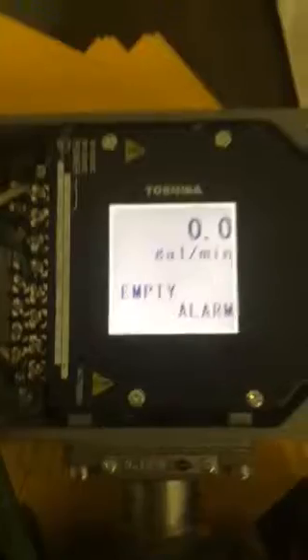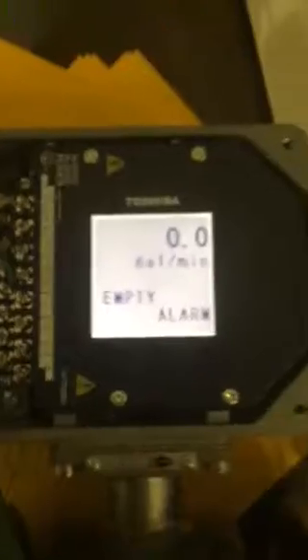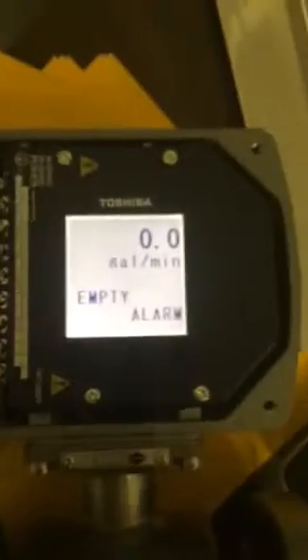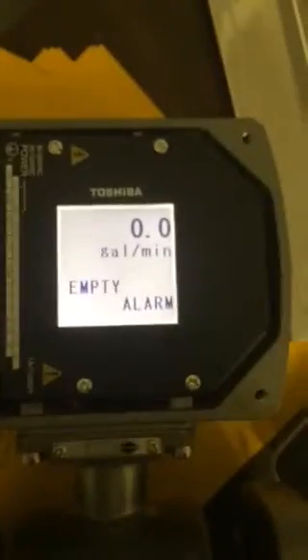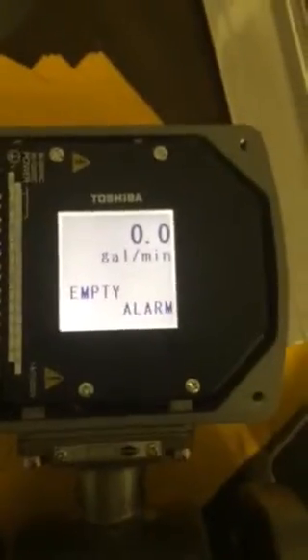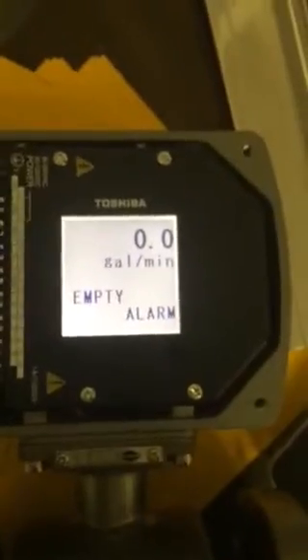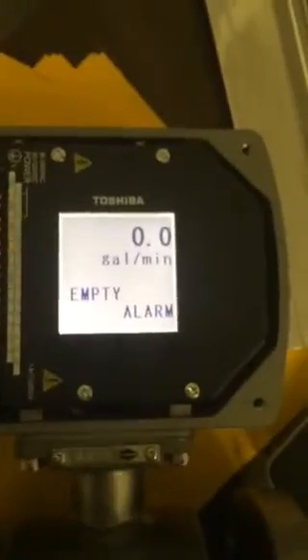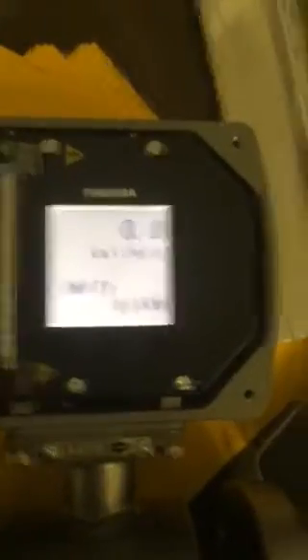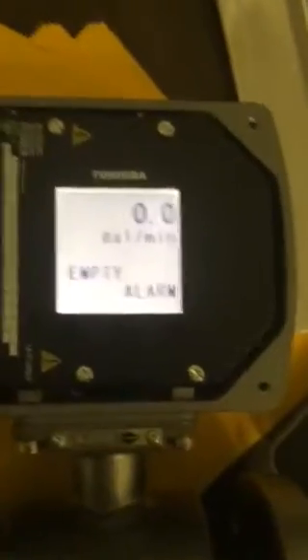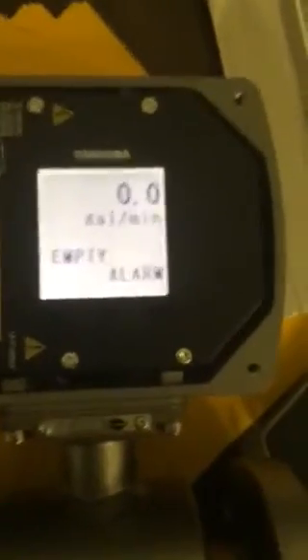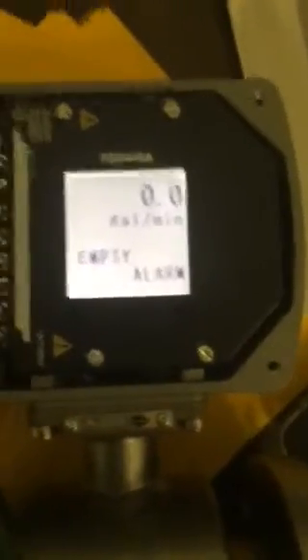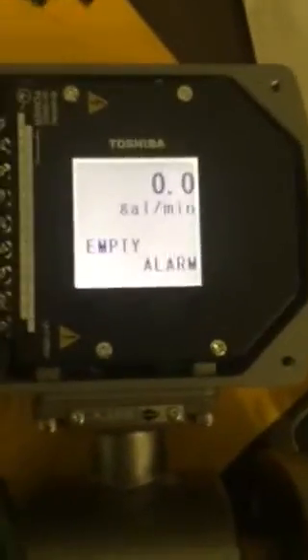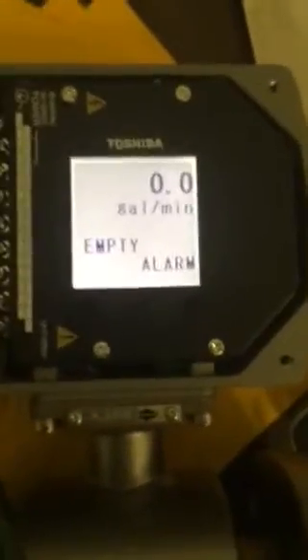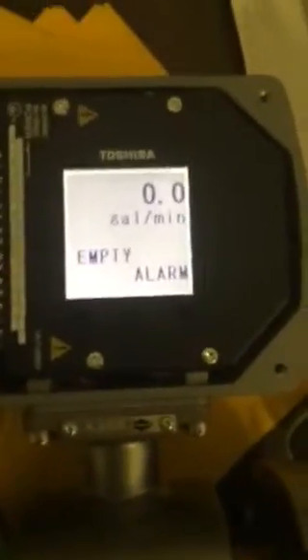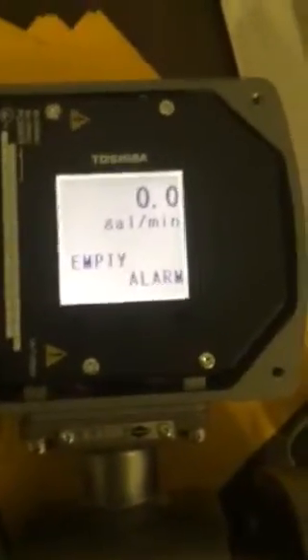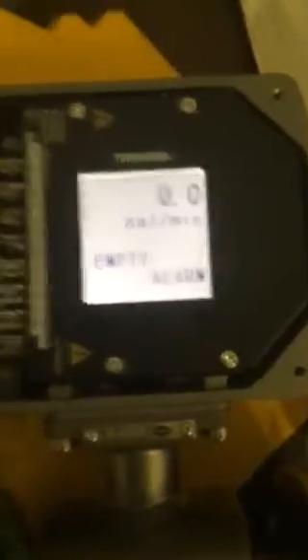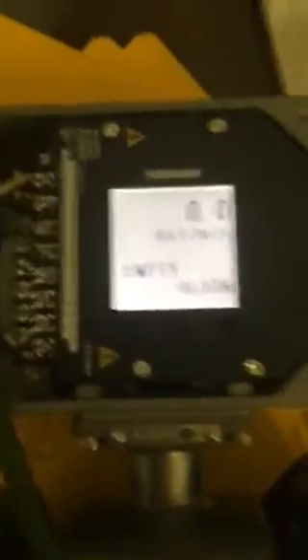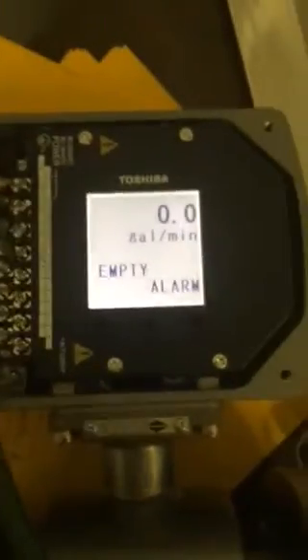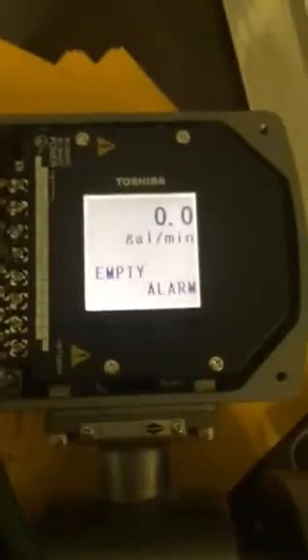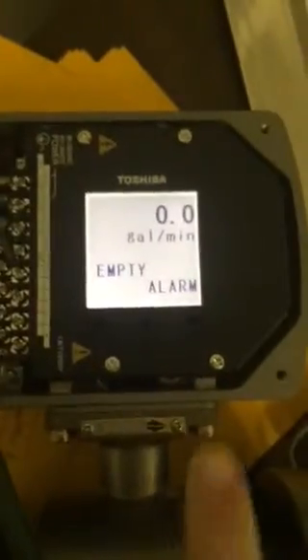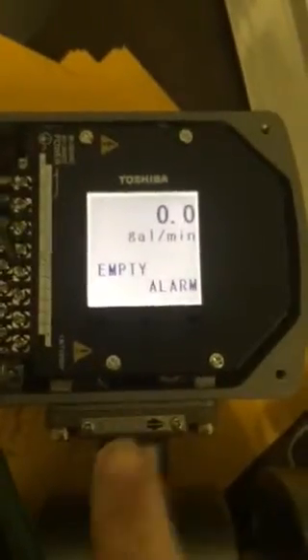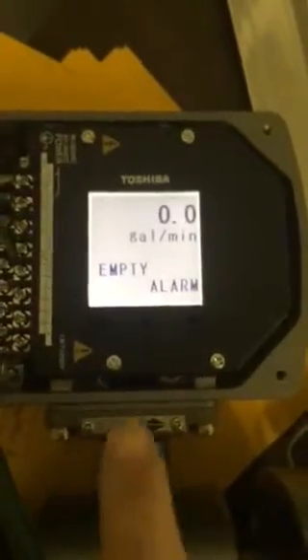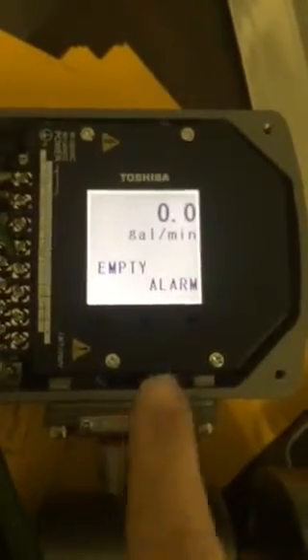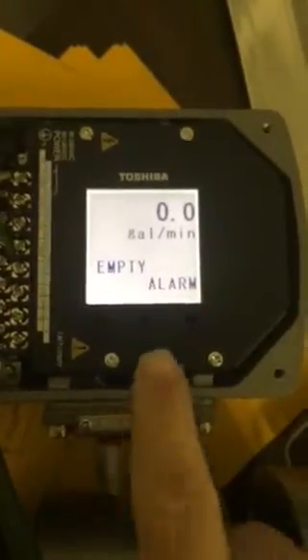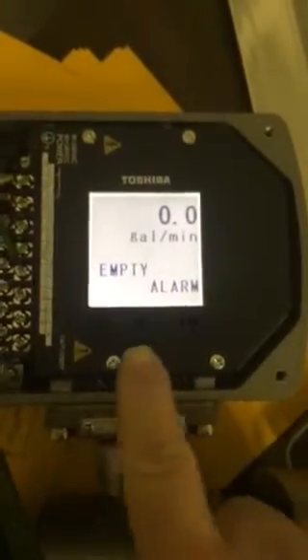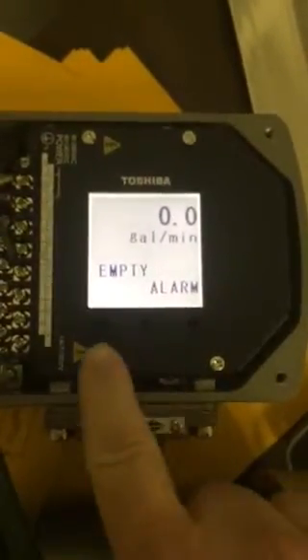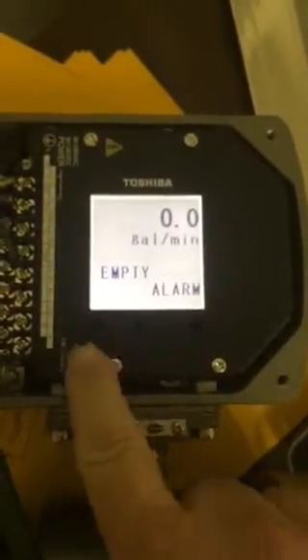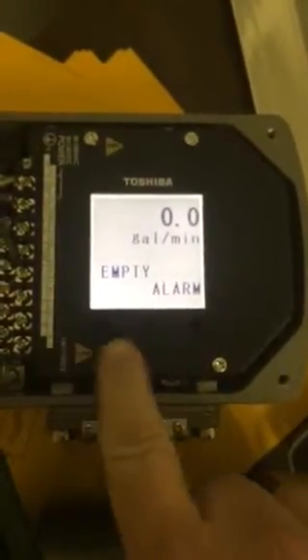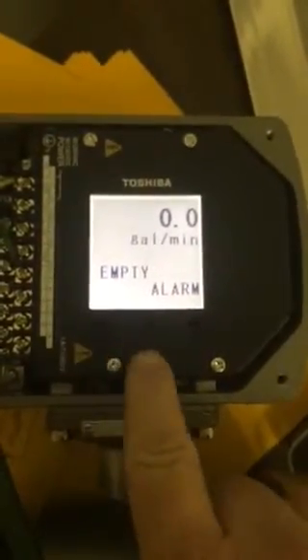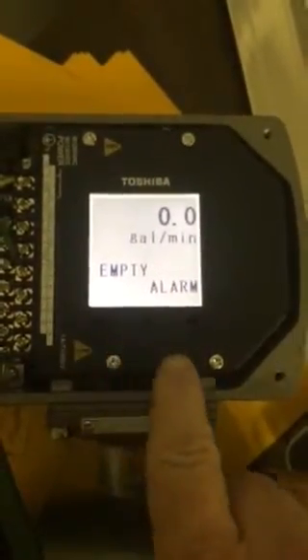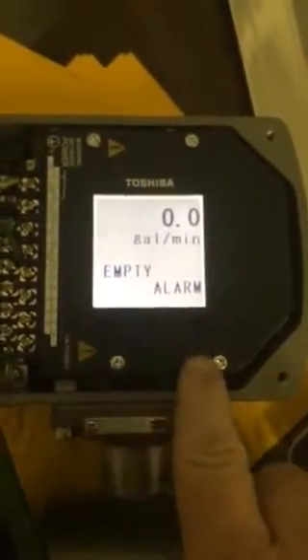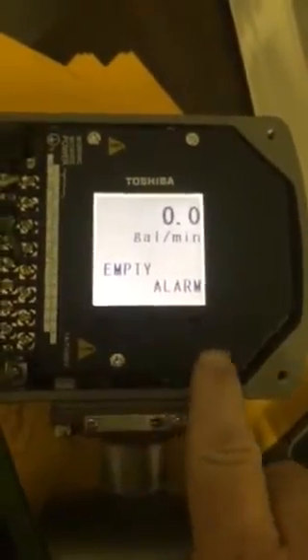This is a Toshiba meter. There are three LEDs: one, two, three.